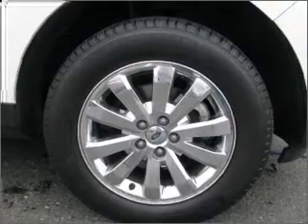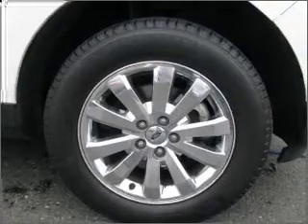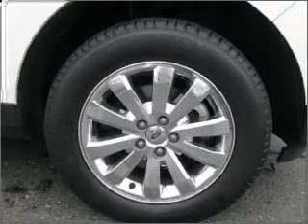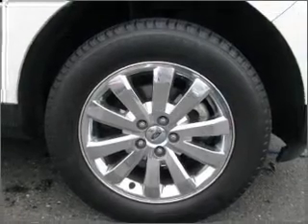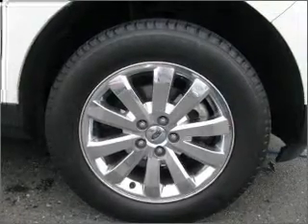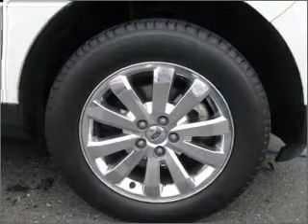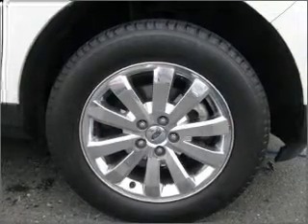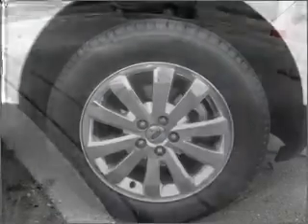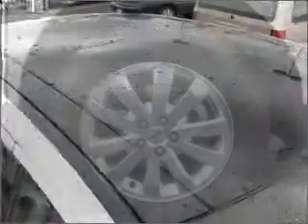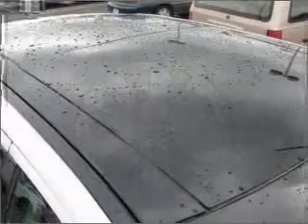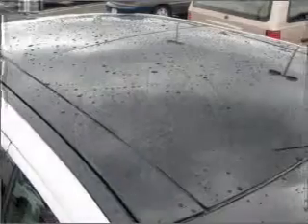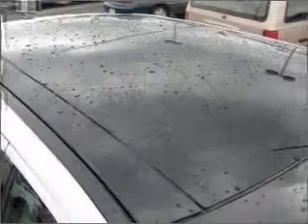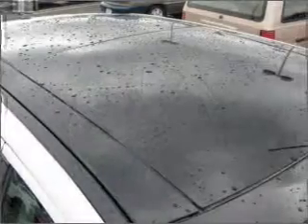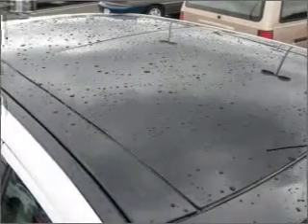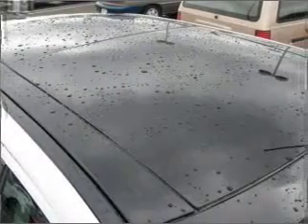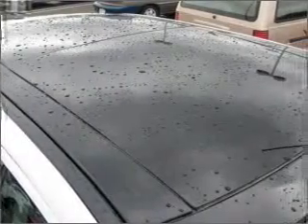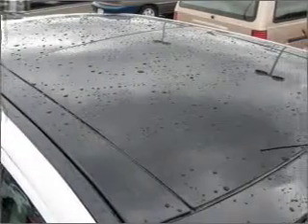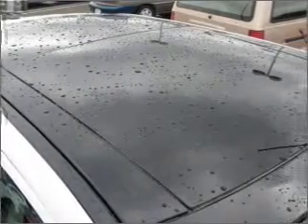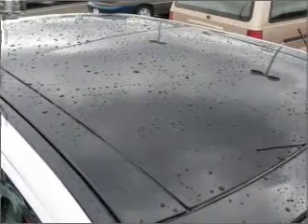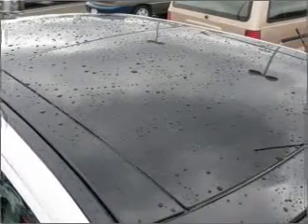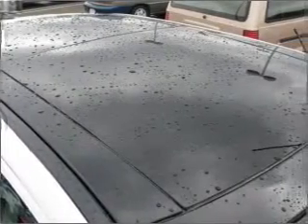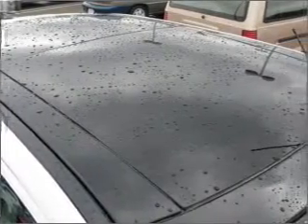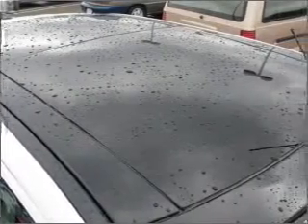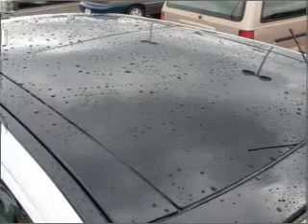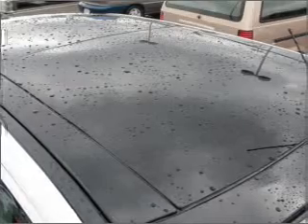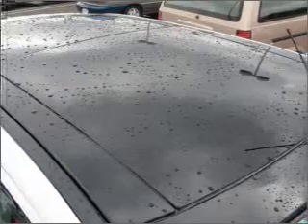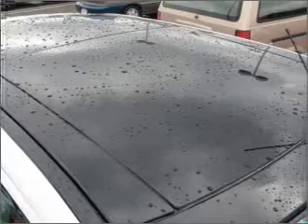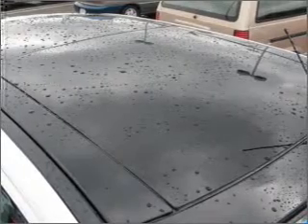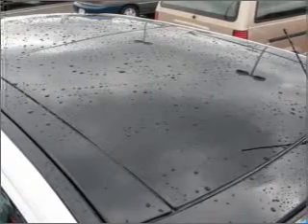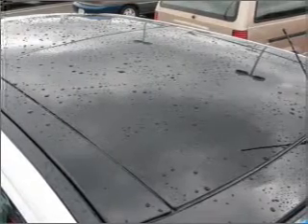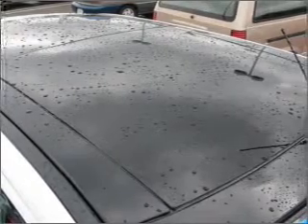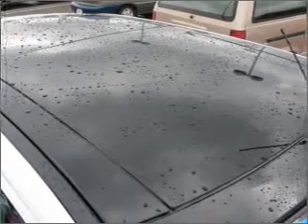stand out from the crowd with premium wheels, and brake safely with the anti-lock braking system.